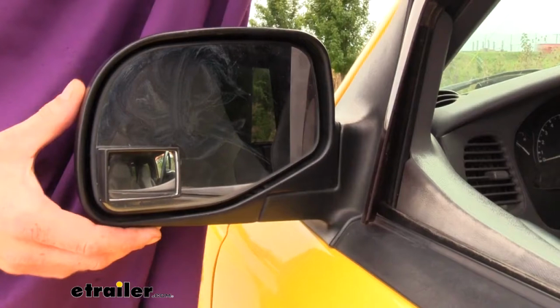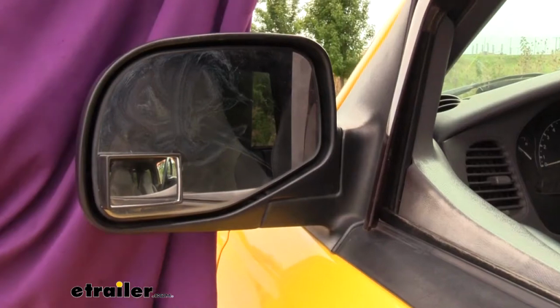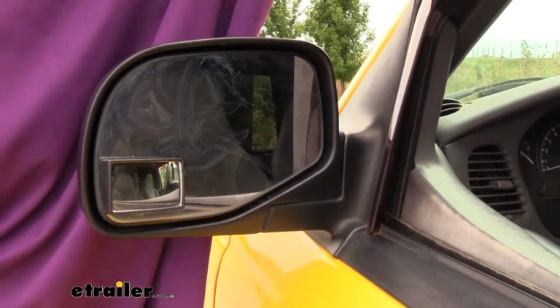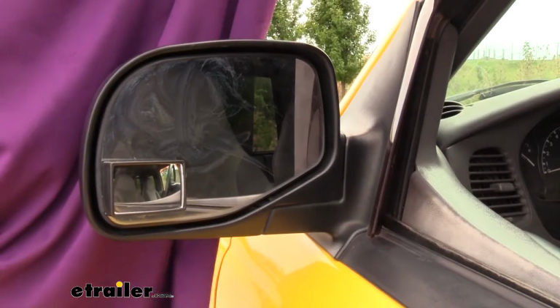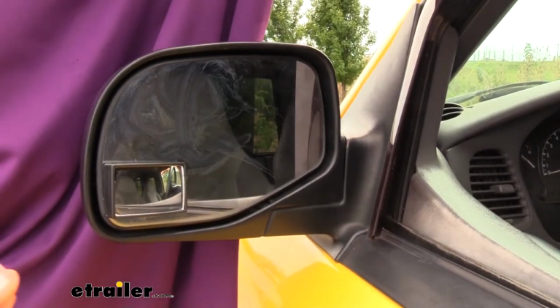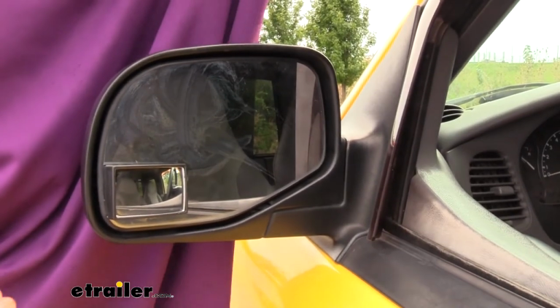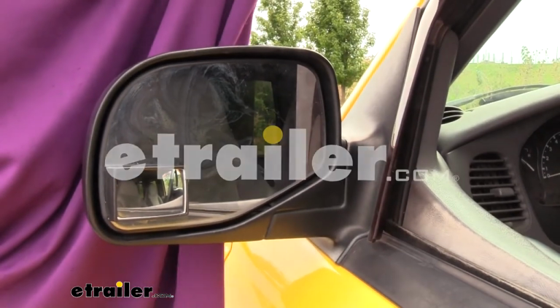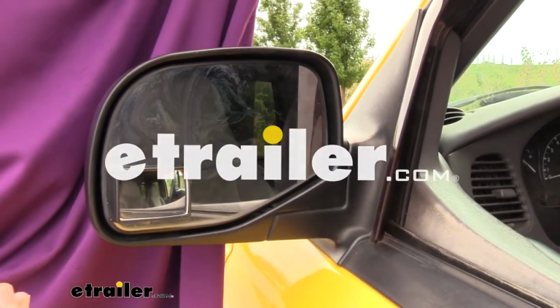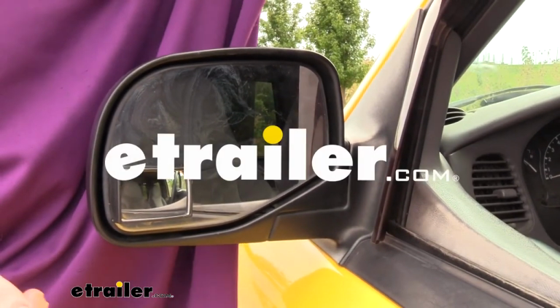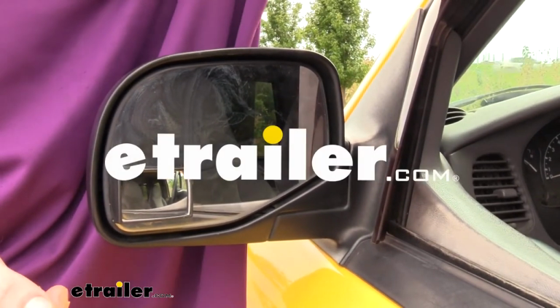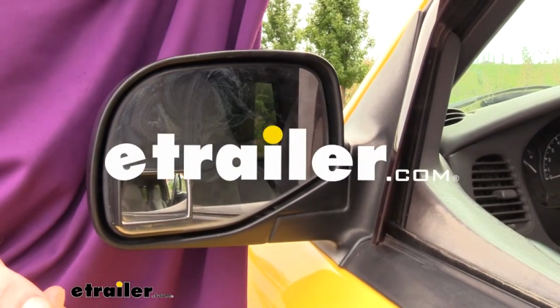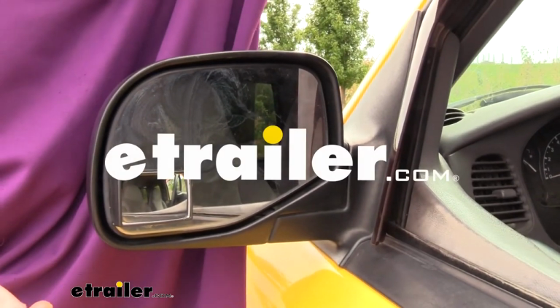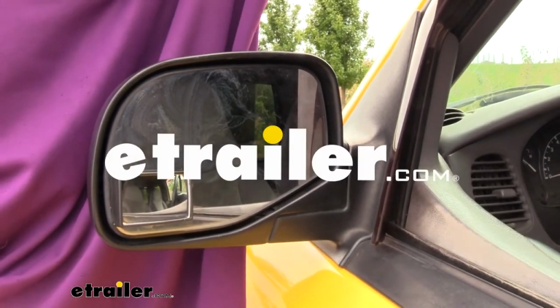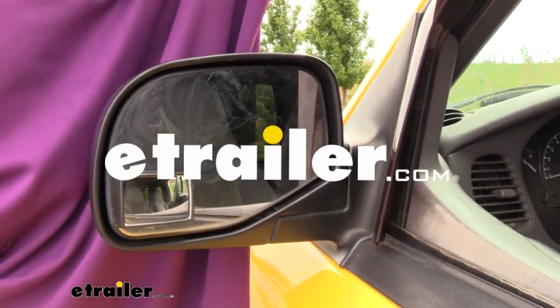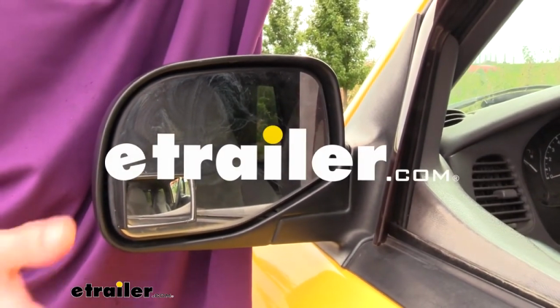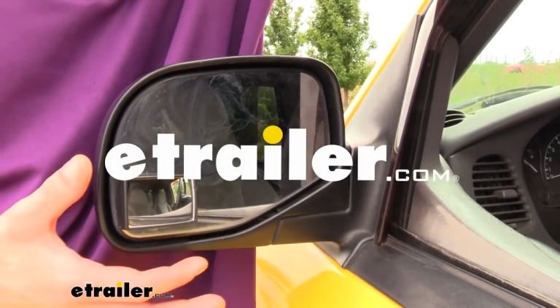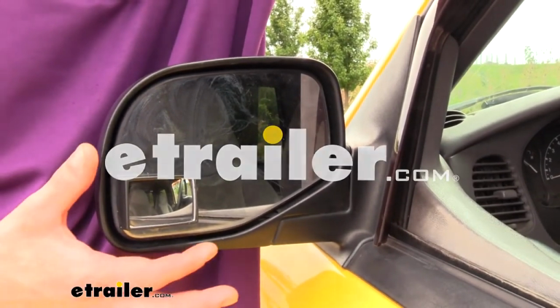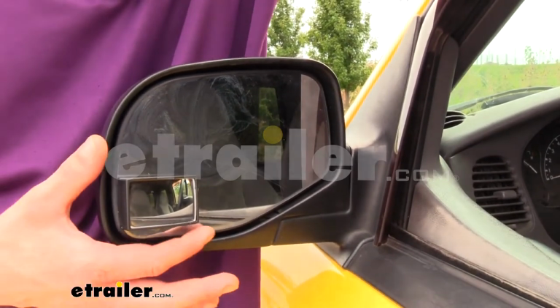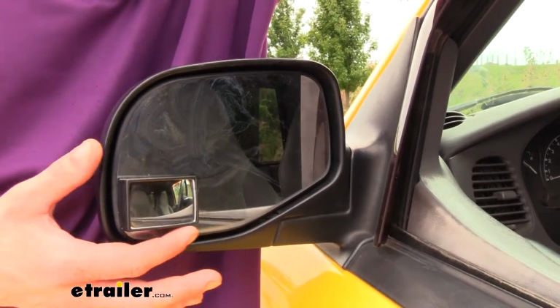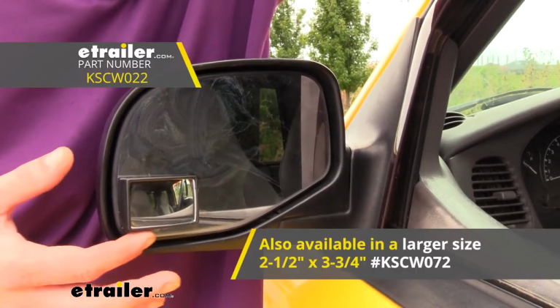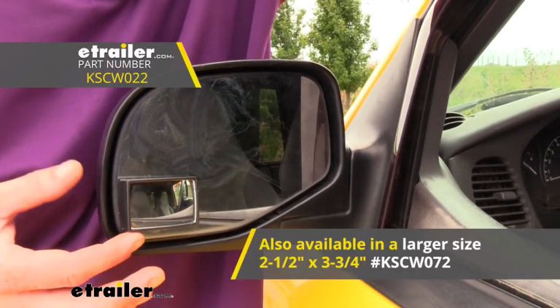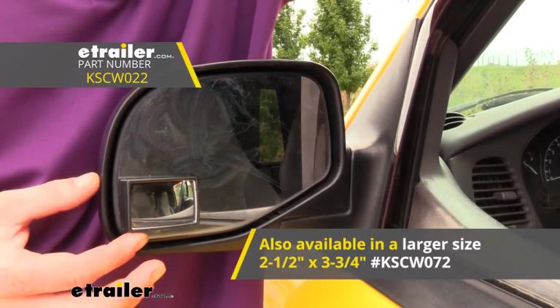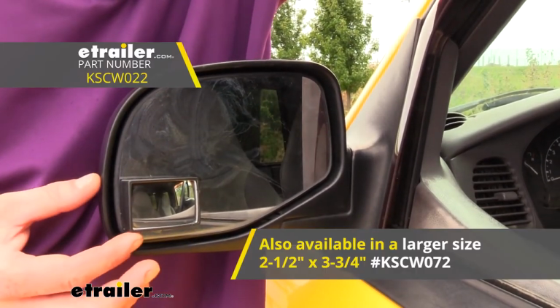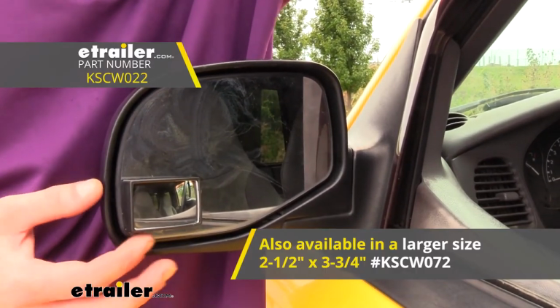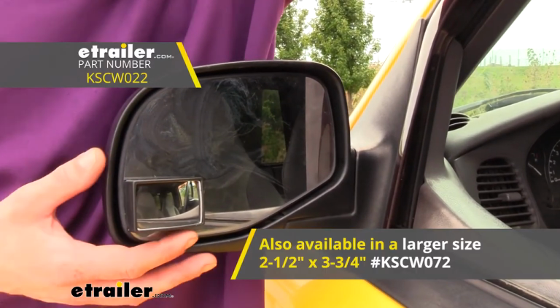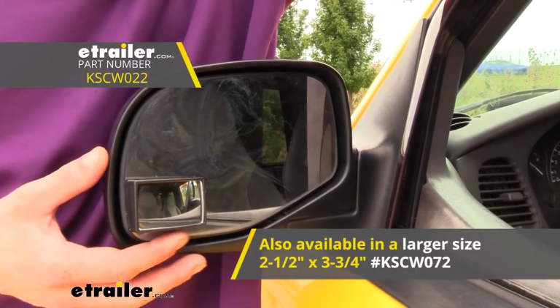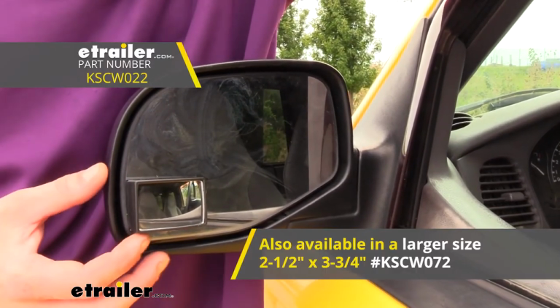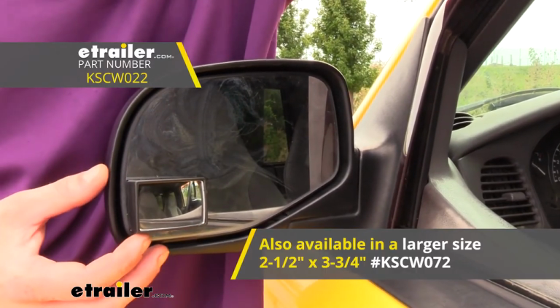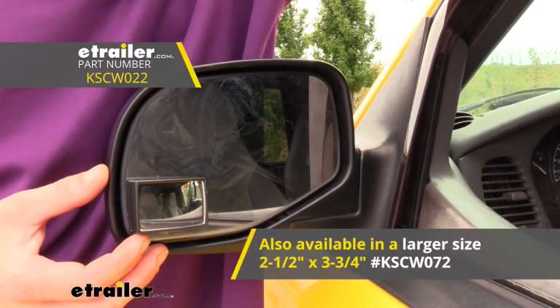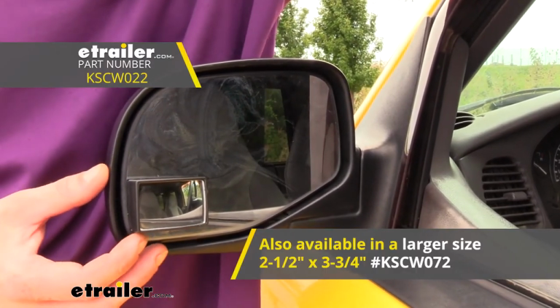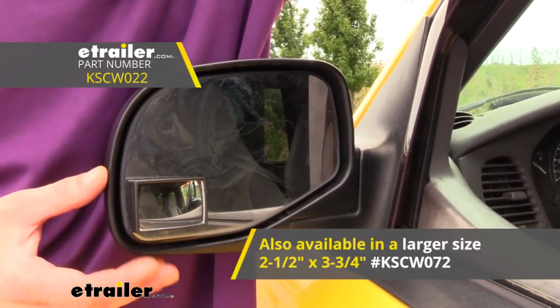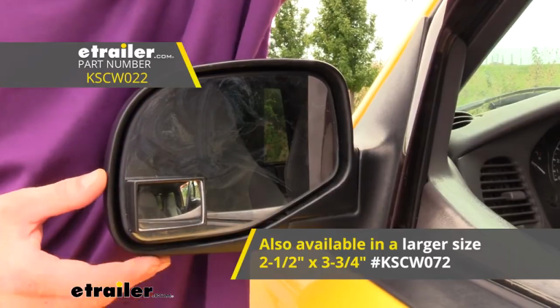Hi there haulers. Today we're going to be taking a look at K-Source's wedge style convex blind spot mirror.